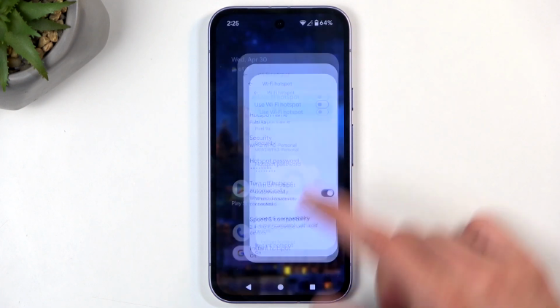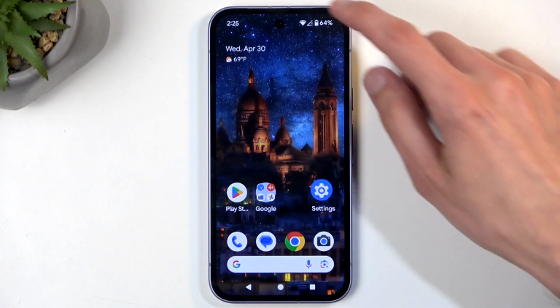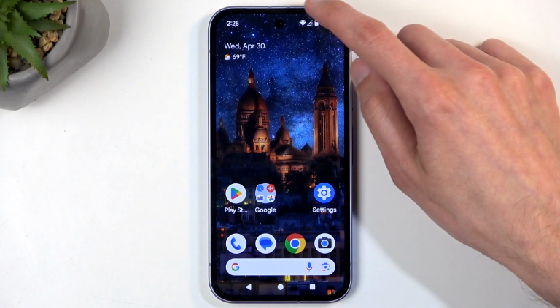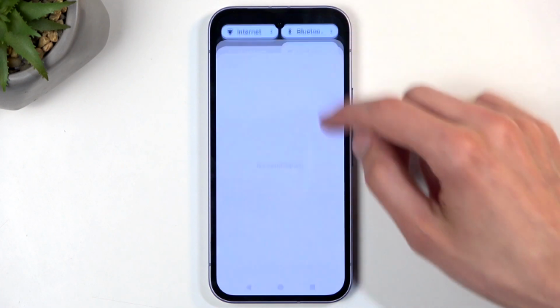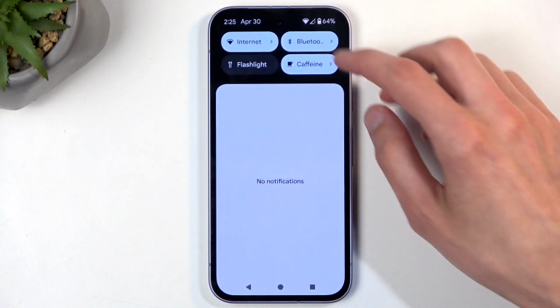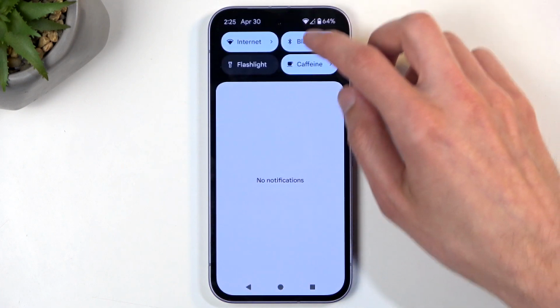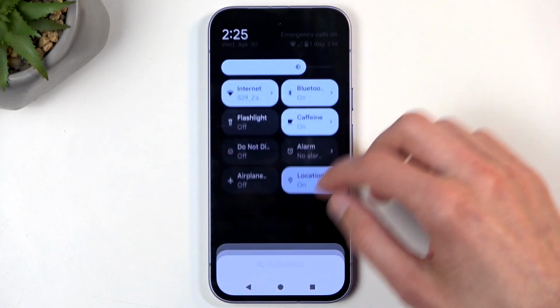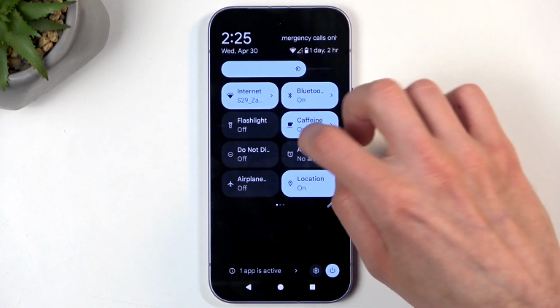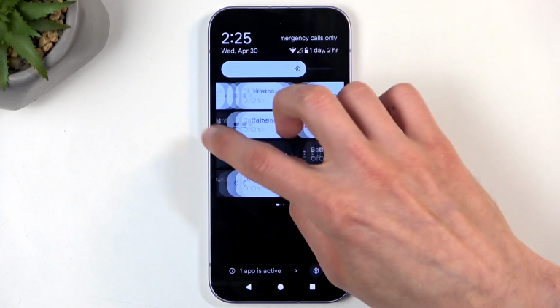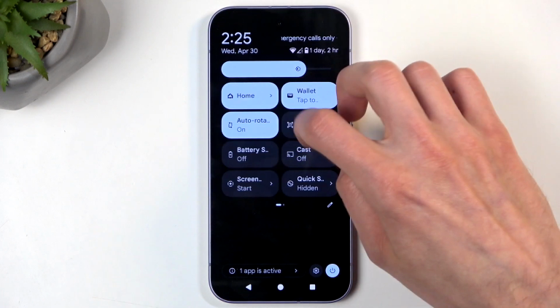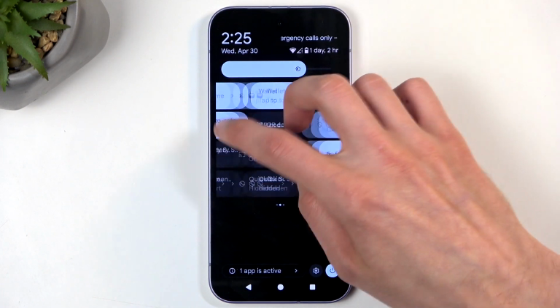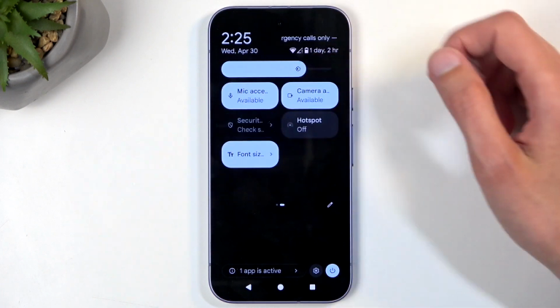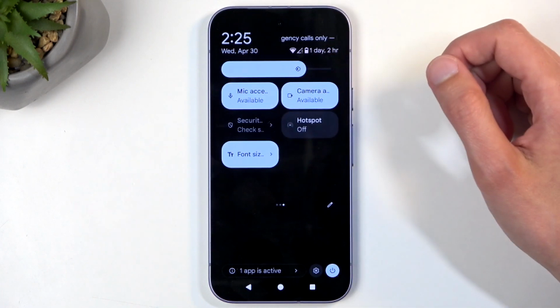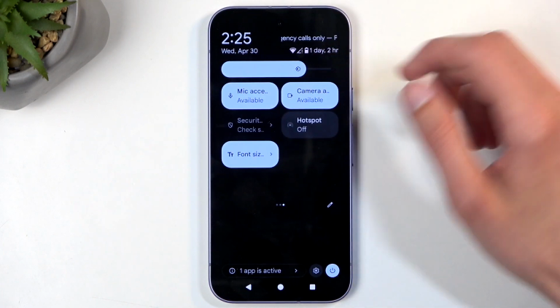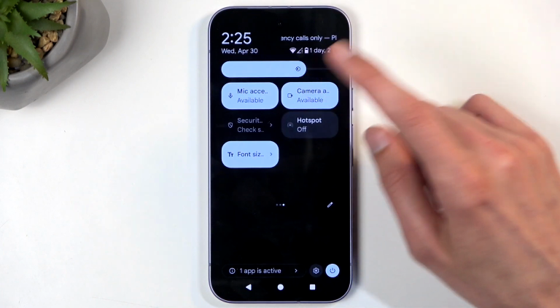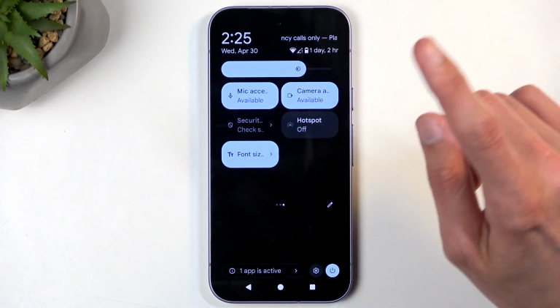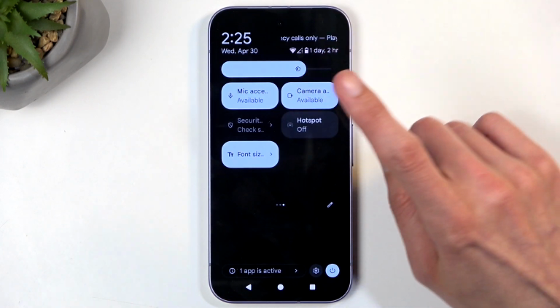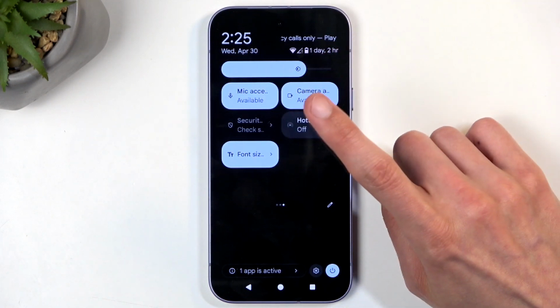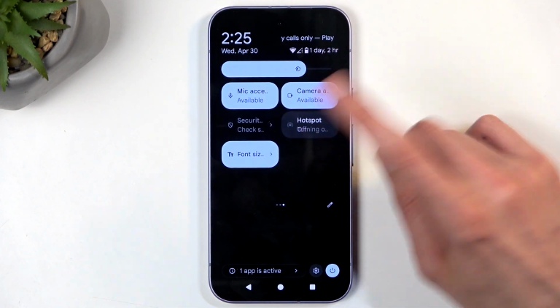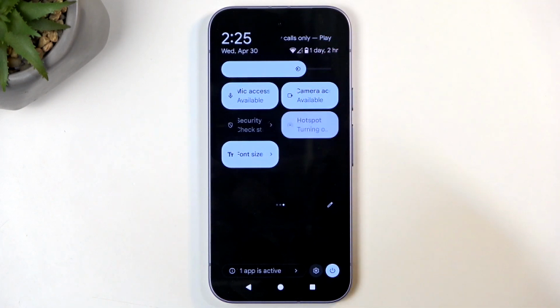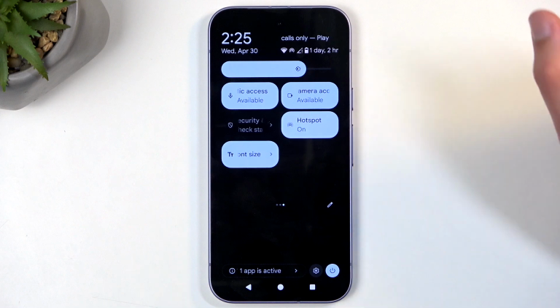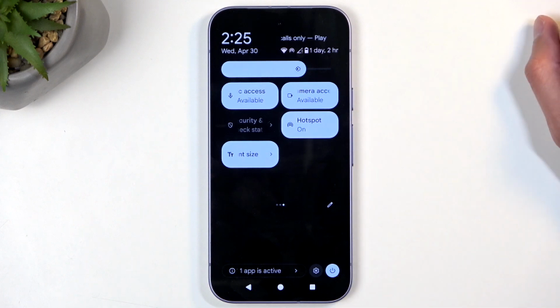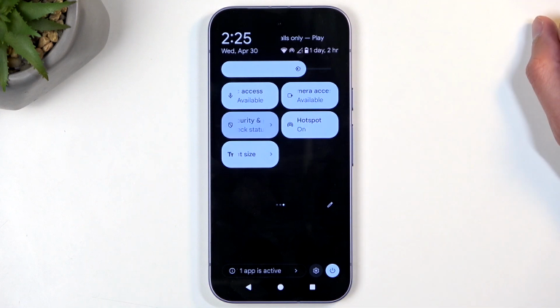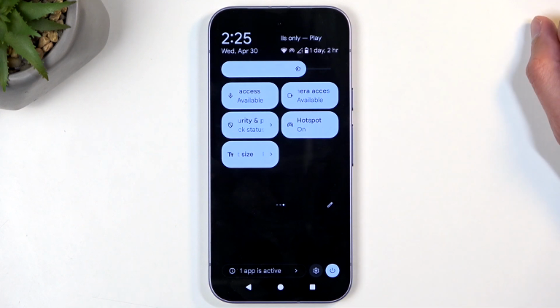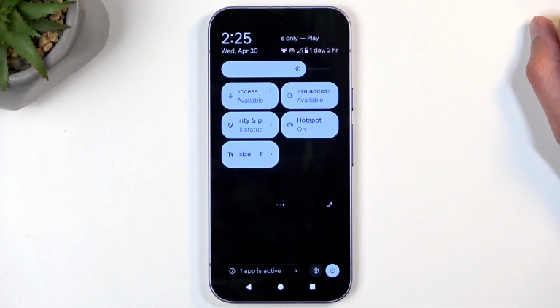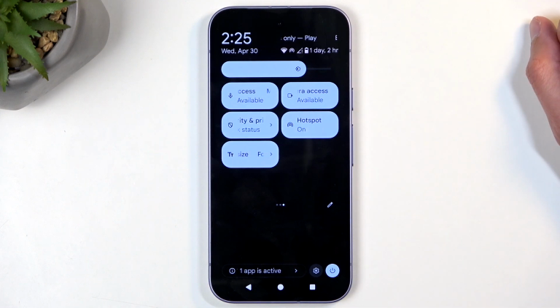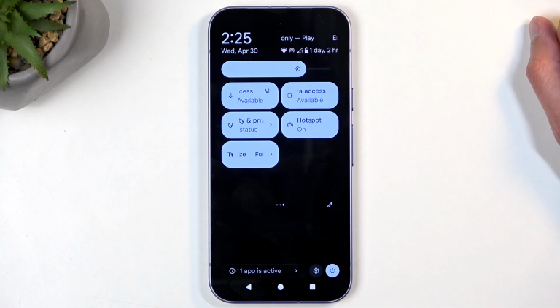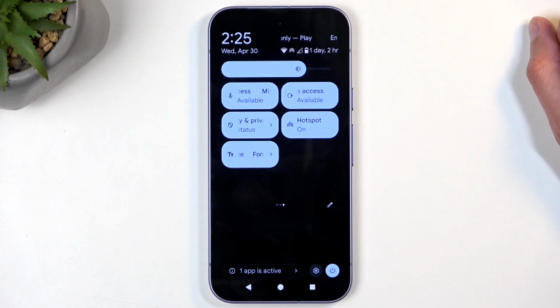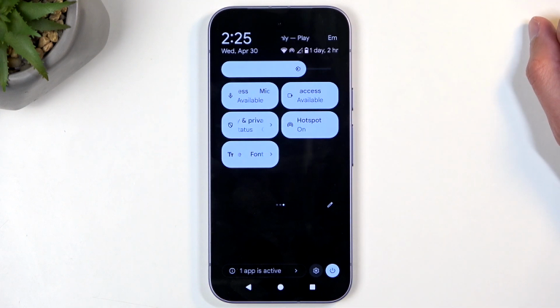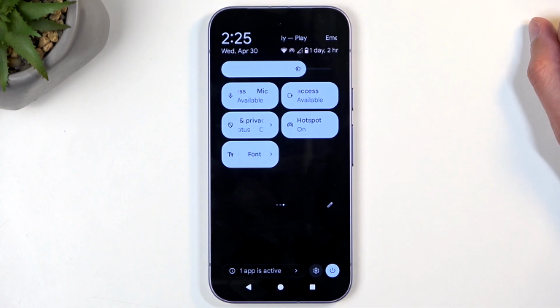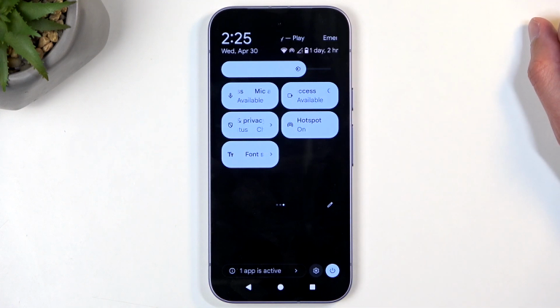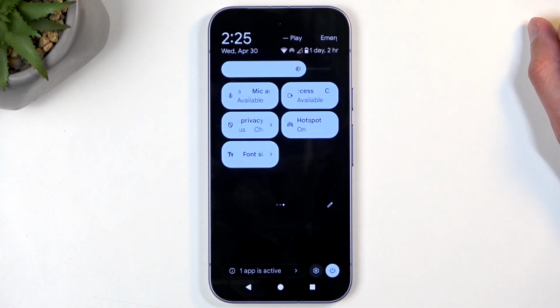Anyway, let's close this and find the toggle once more. This time, simply tap on your hotspot toggle and you're good to go. That's about it.